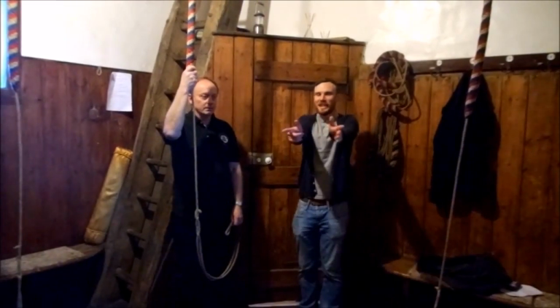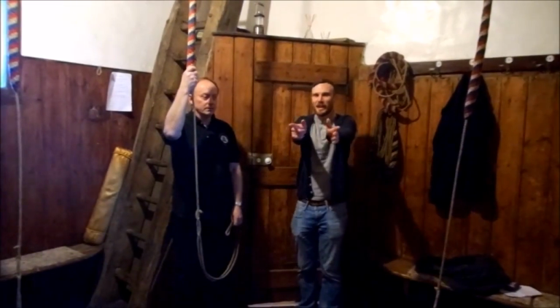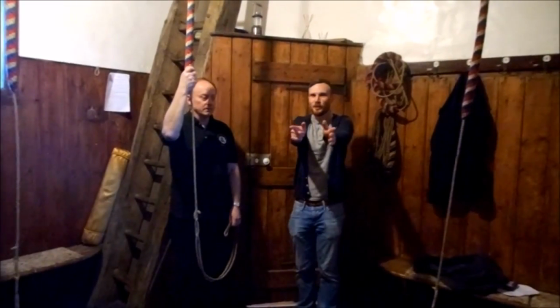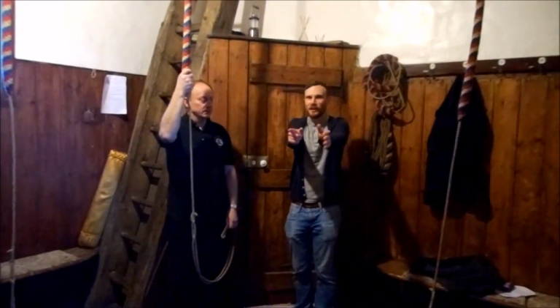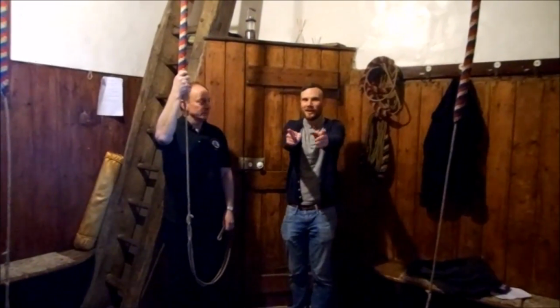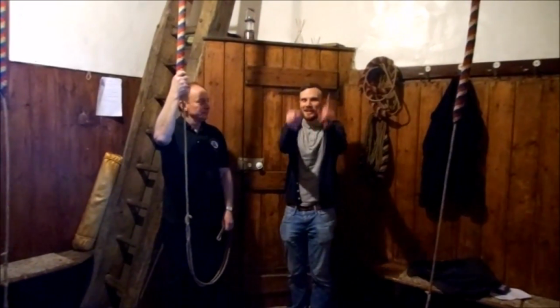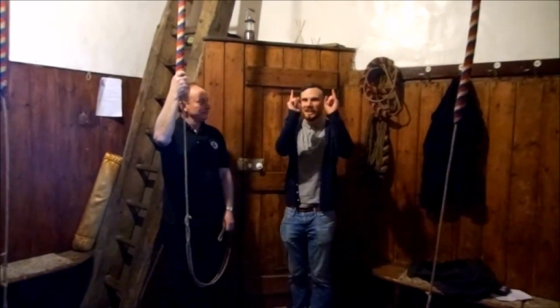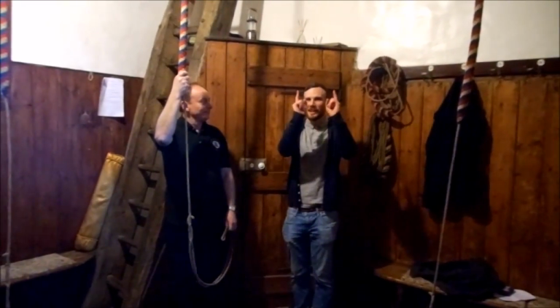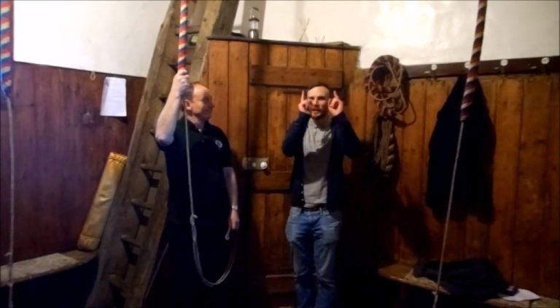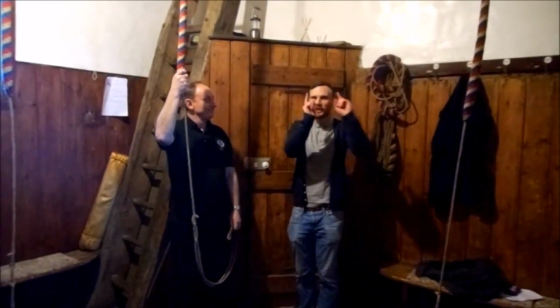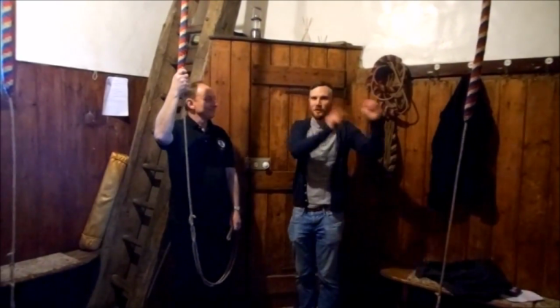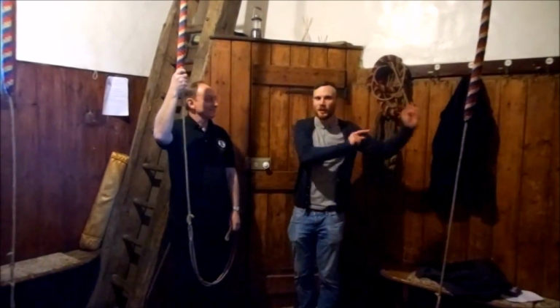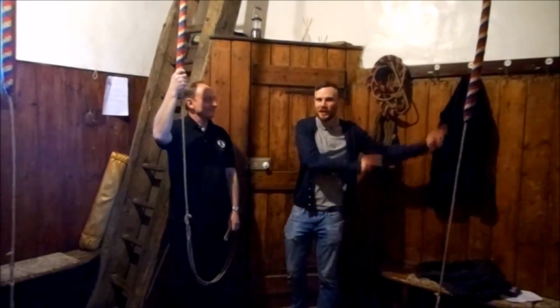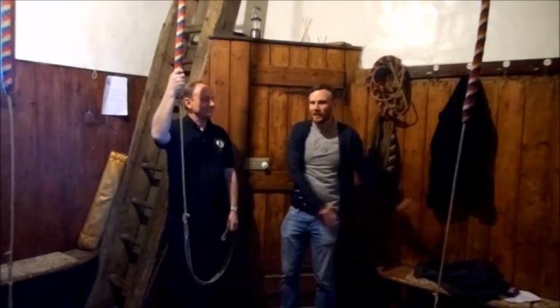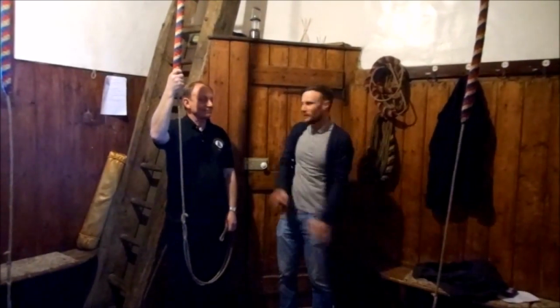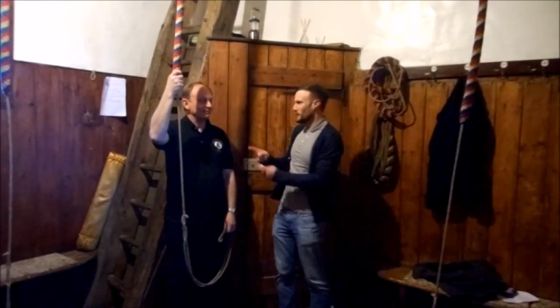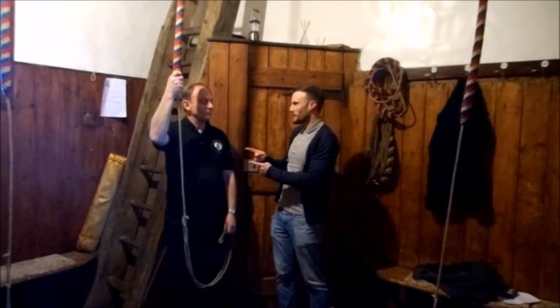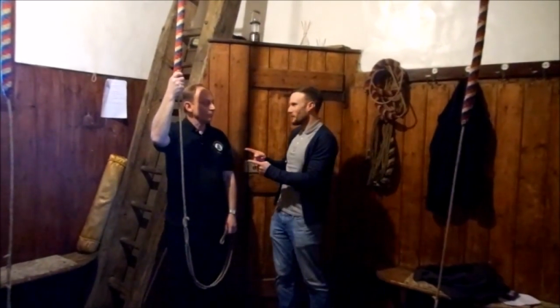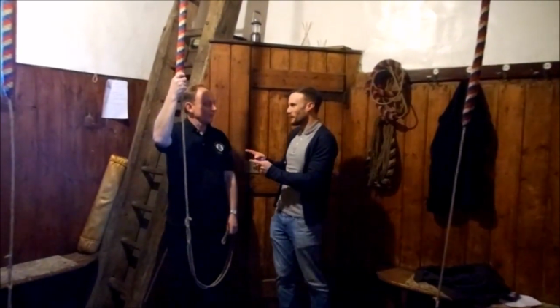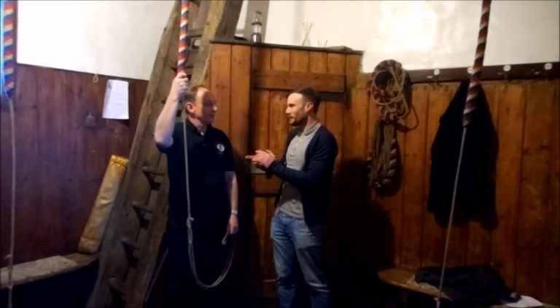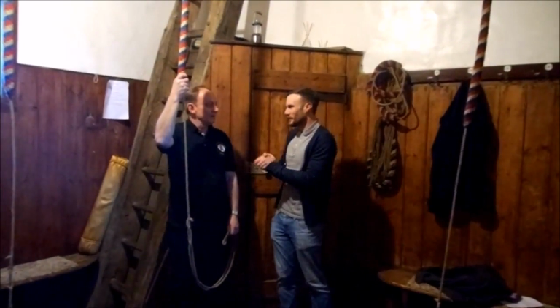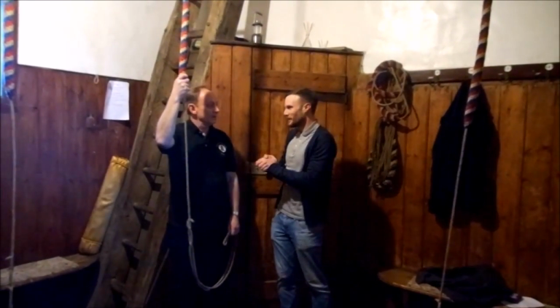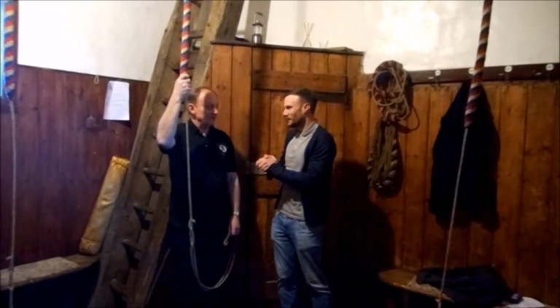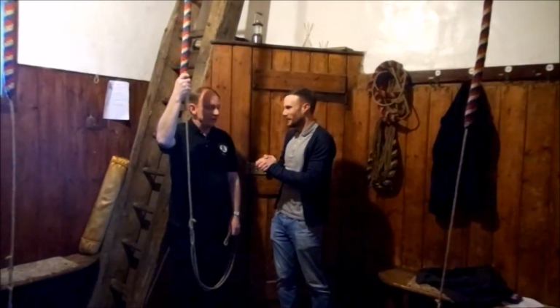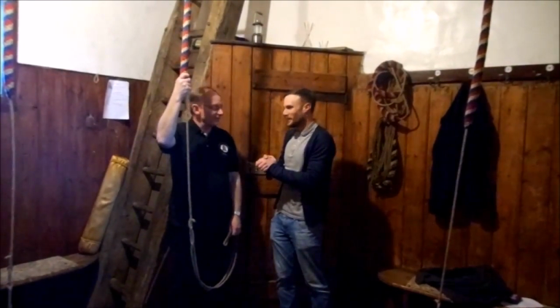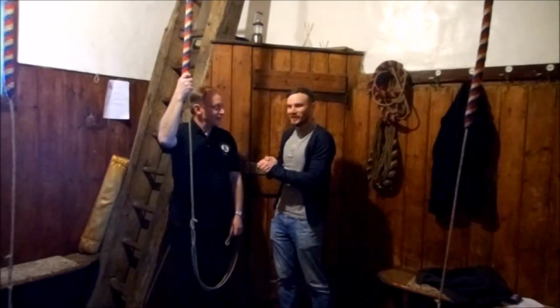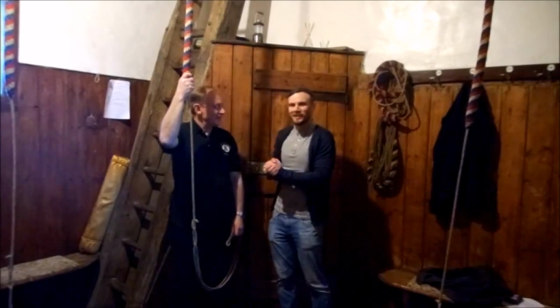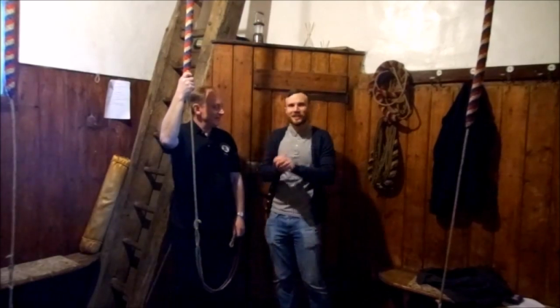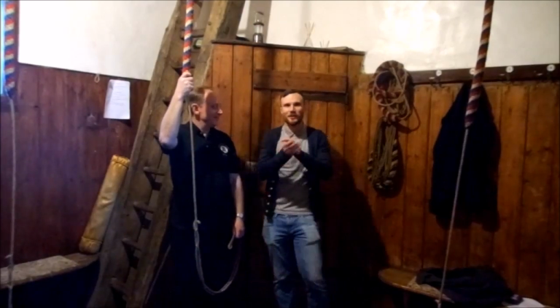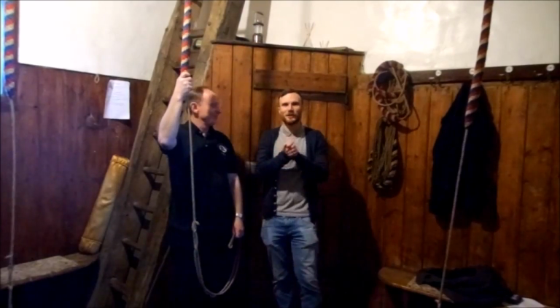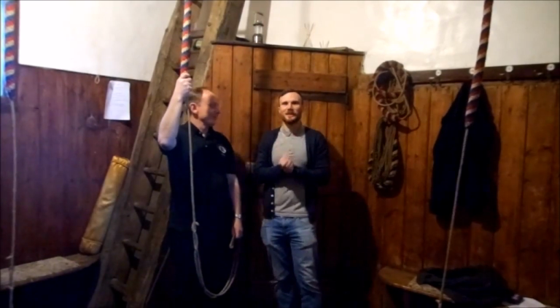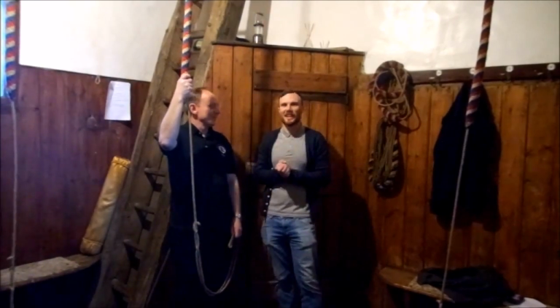Nick here with you at St. Leonard's in Workly with Andrew. How are you? I'm fine, thank you, Nick. You're feeling good.